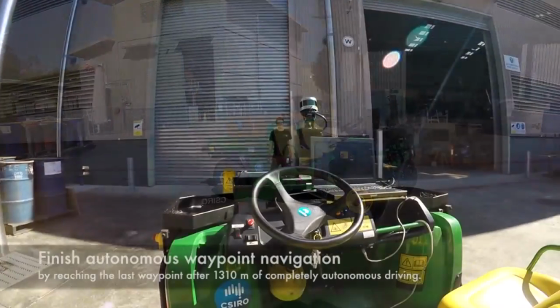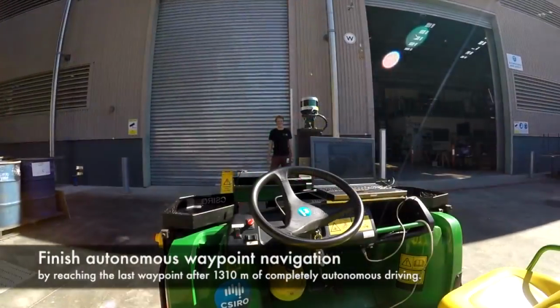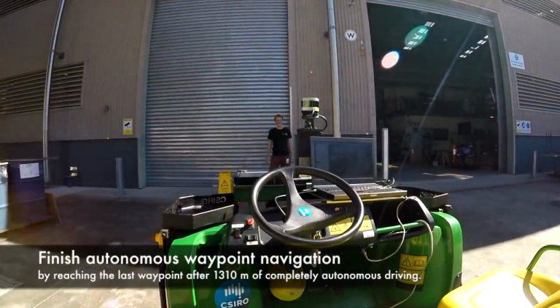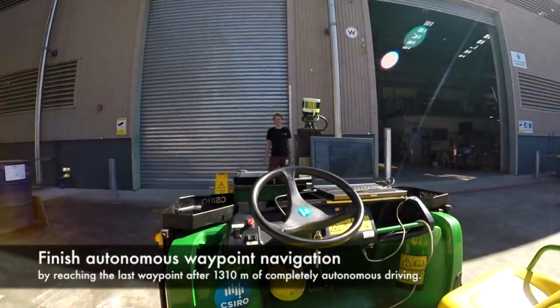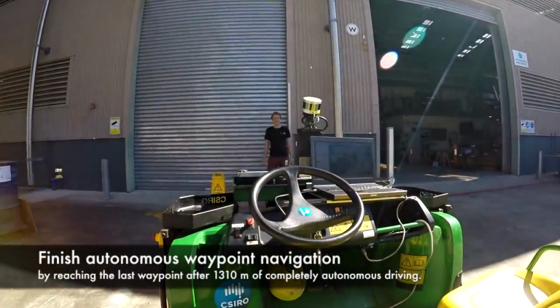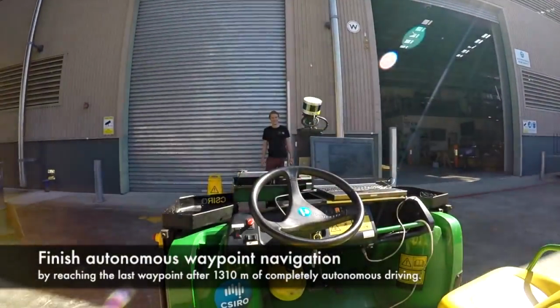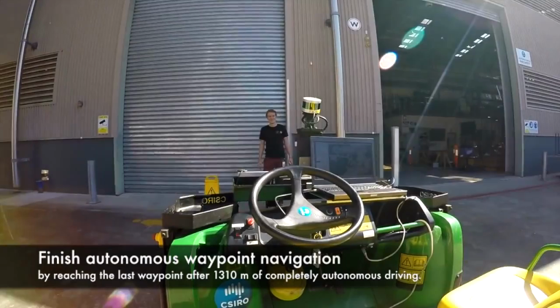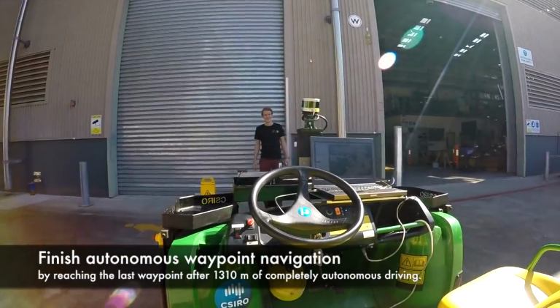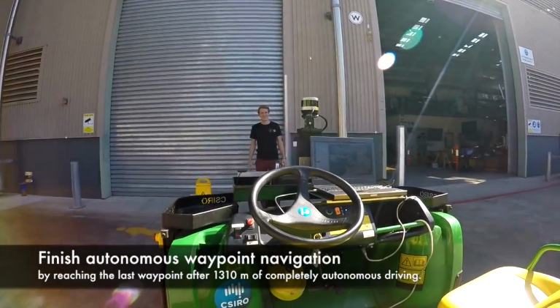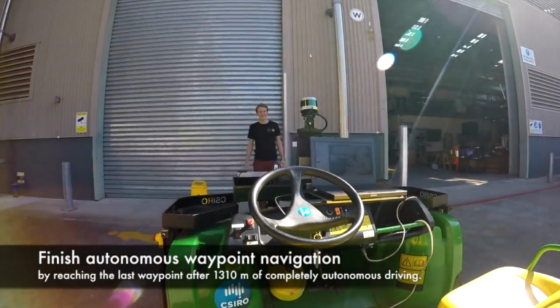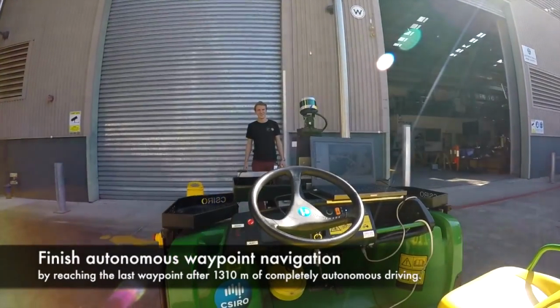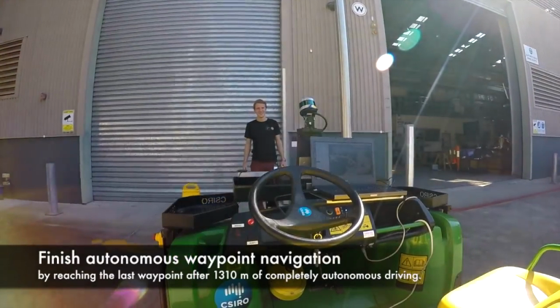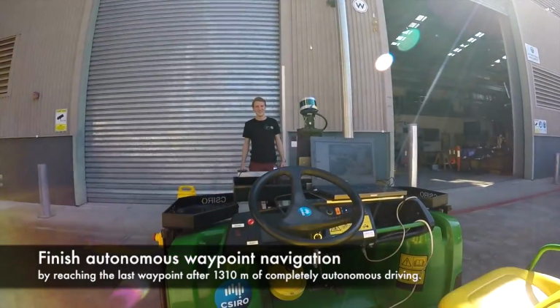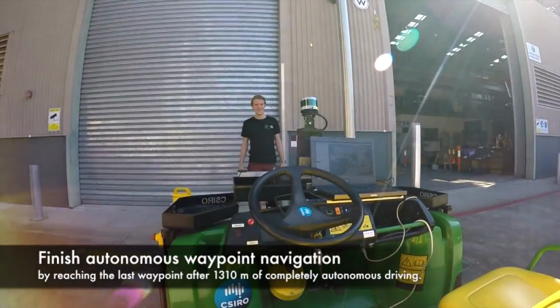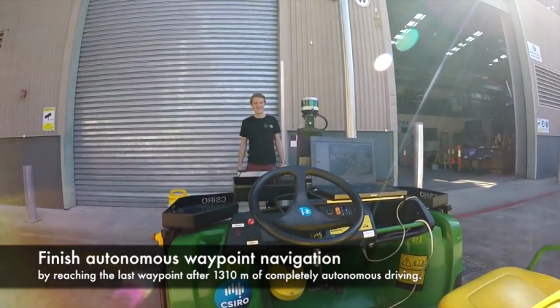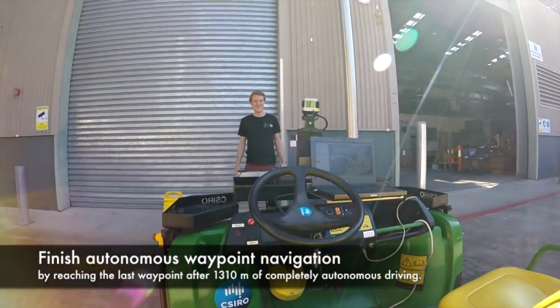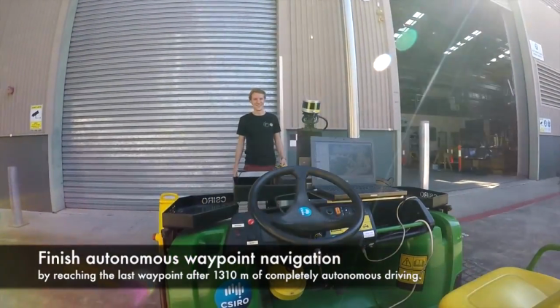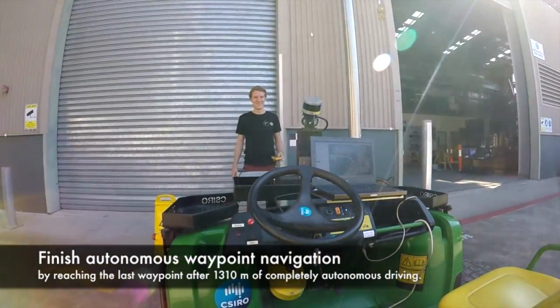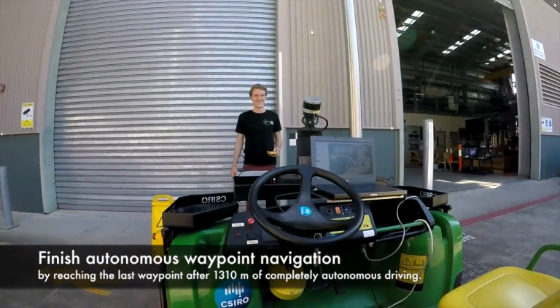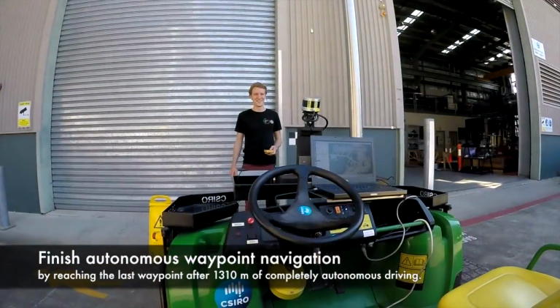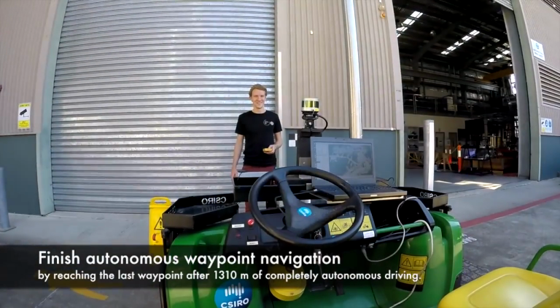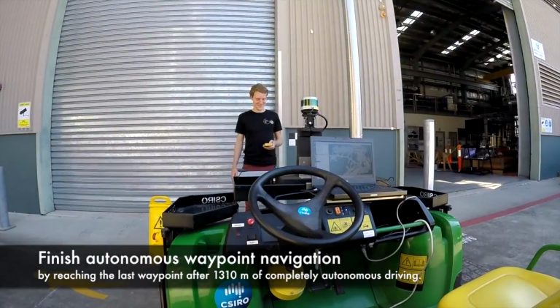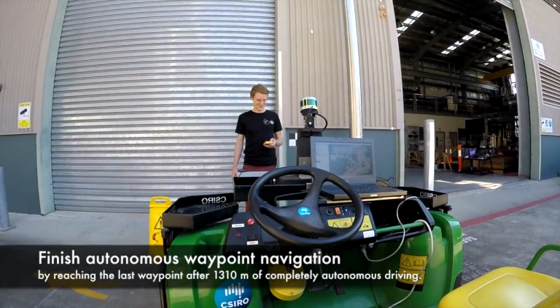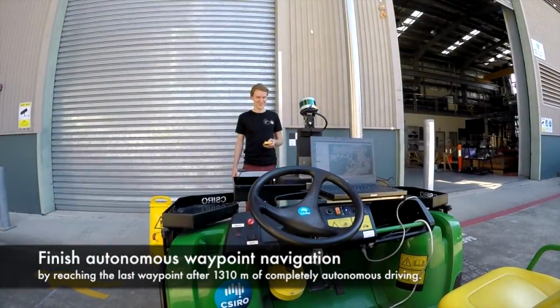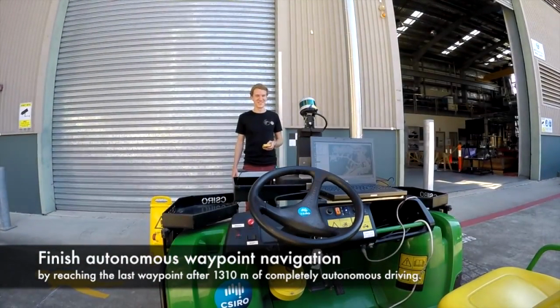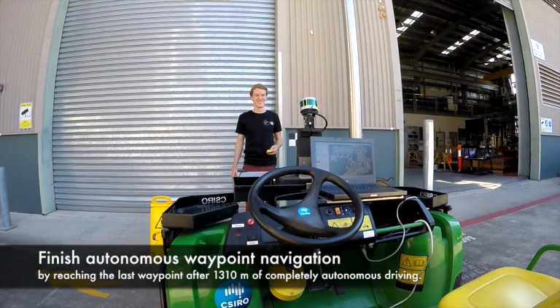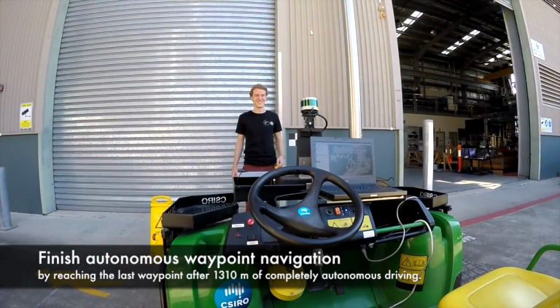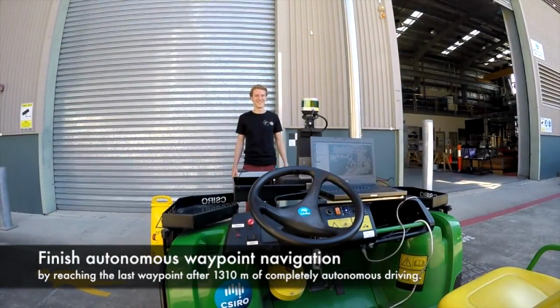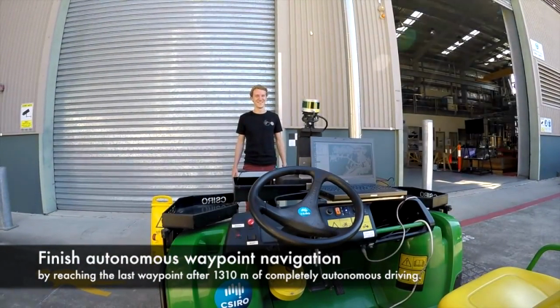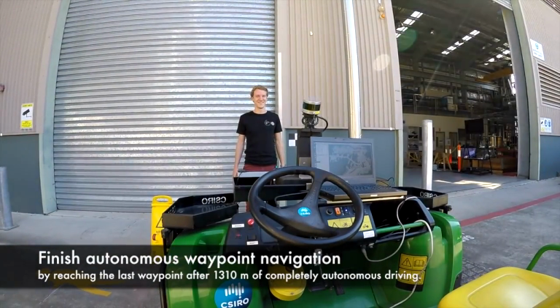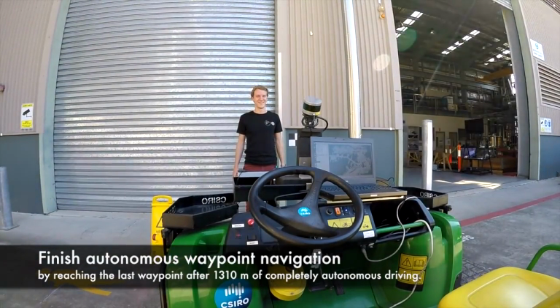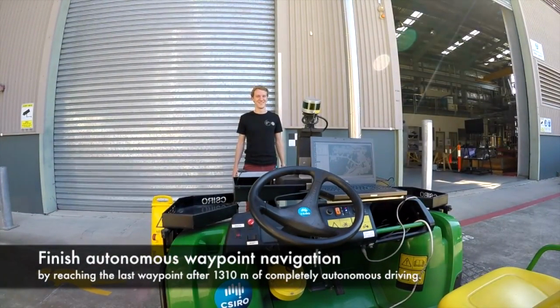After about 1.3 km of fully autonomous driving, the Gator reaches its final waypoint.